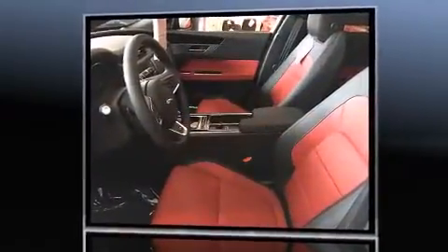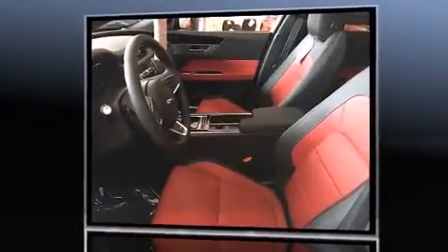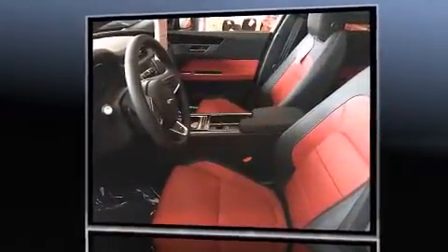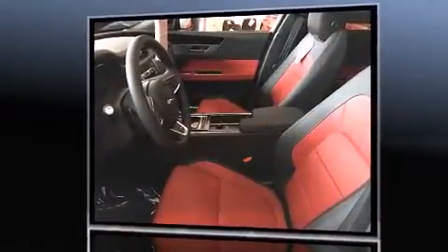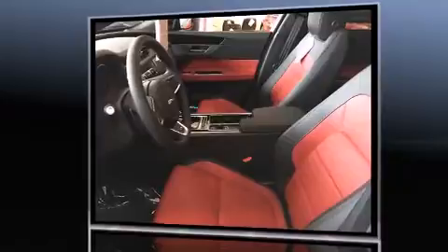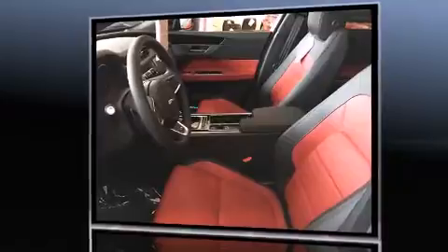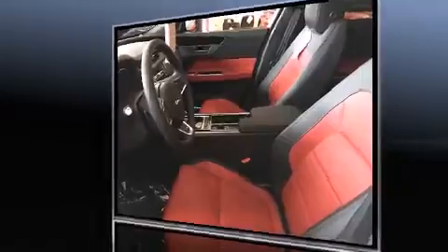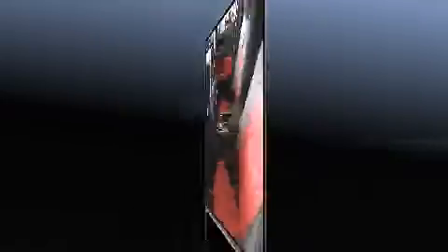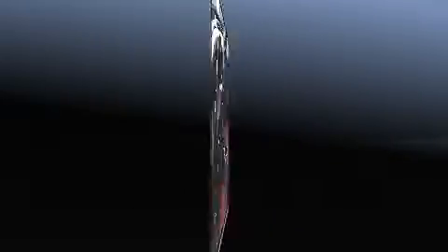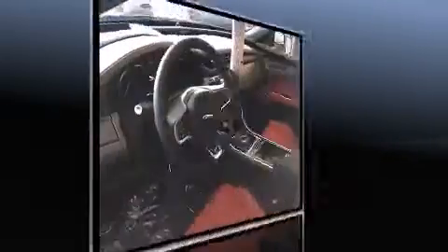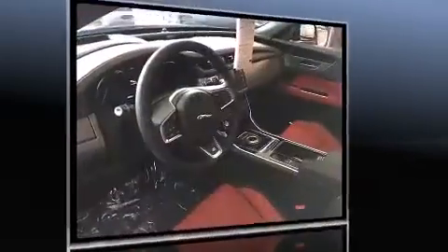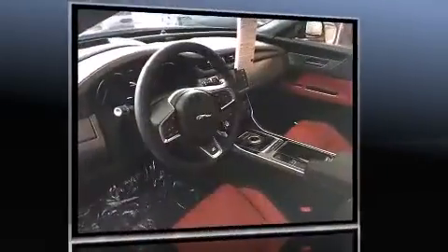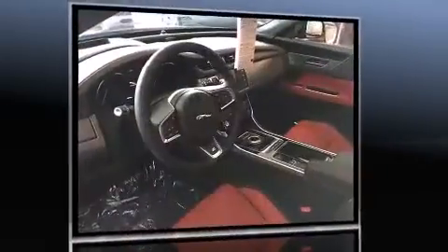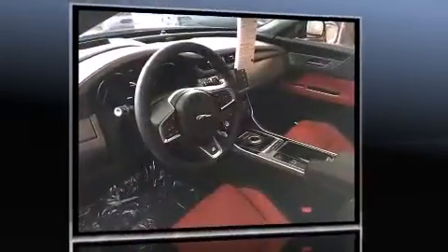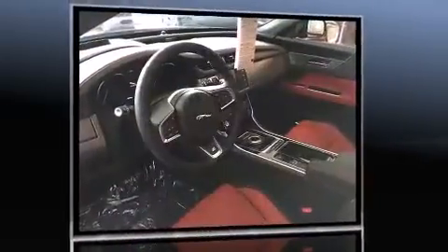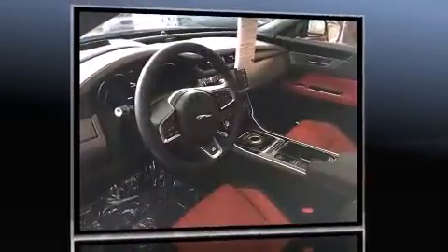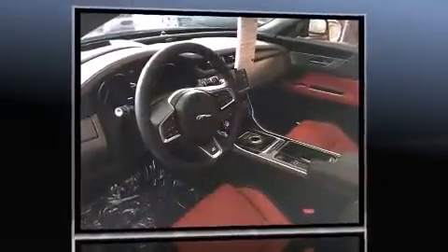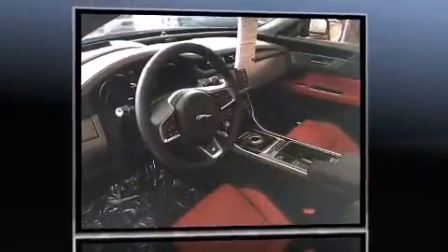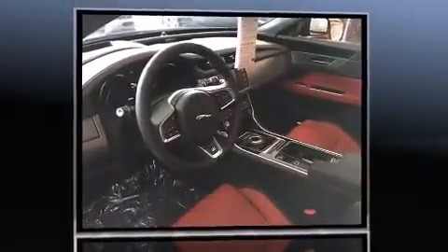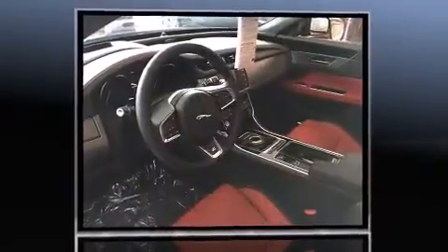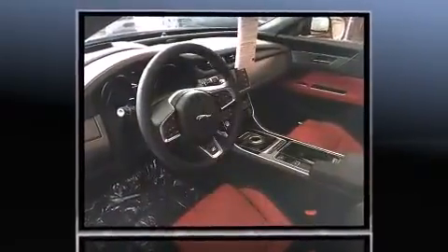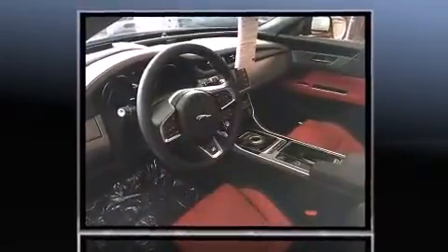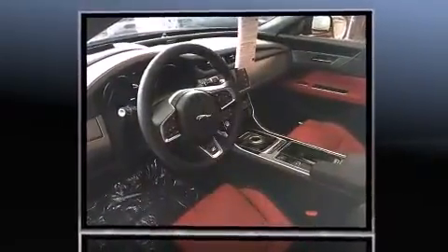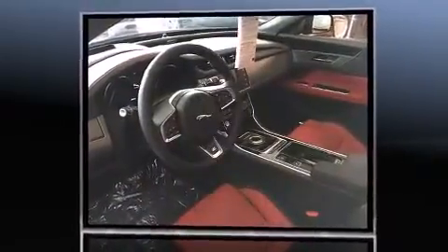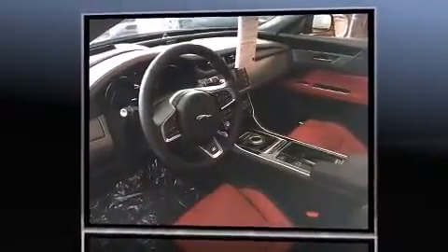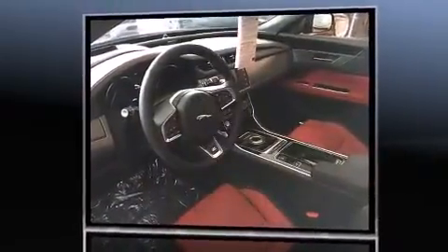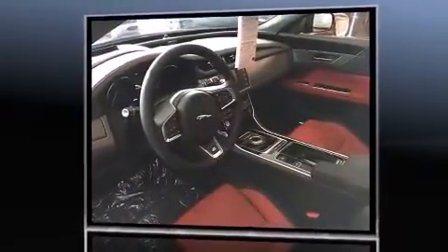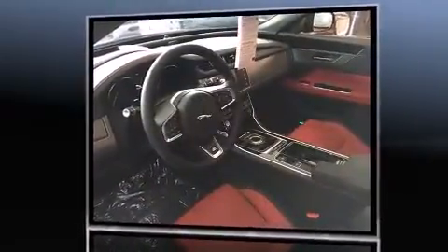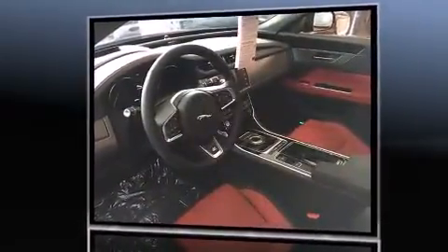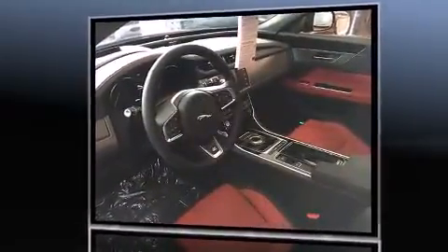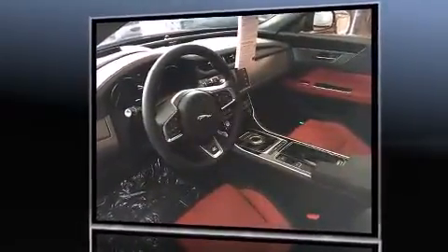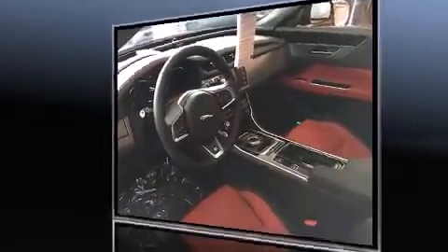It features an automatic transmission, rear-wheel drive, and a three-liter, six-cylinder engine.